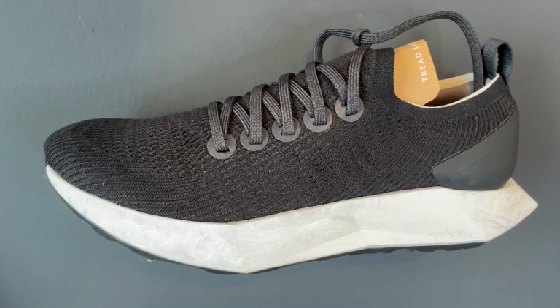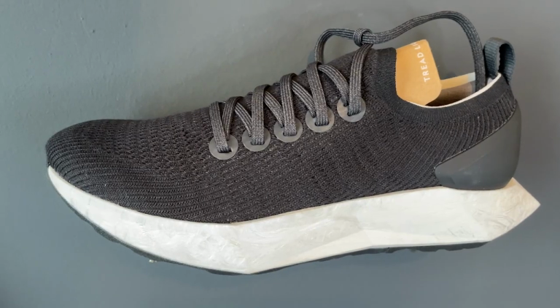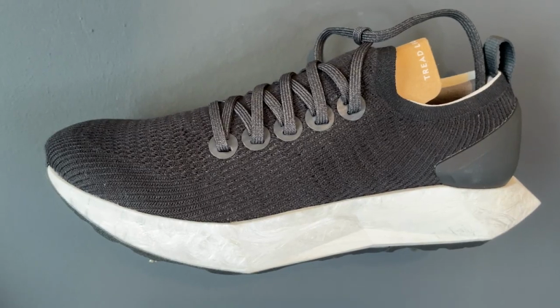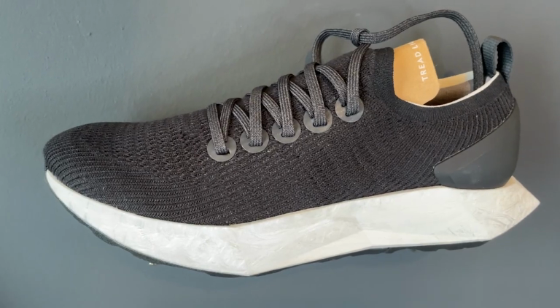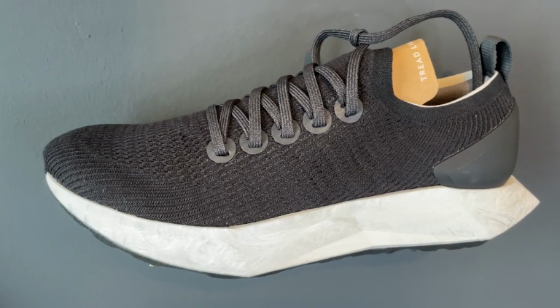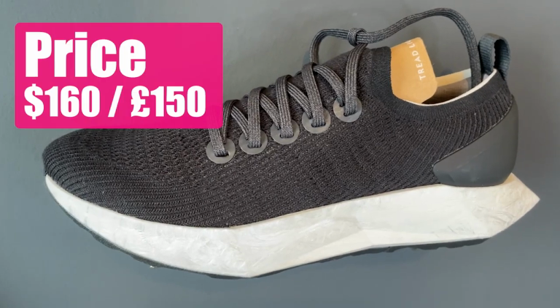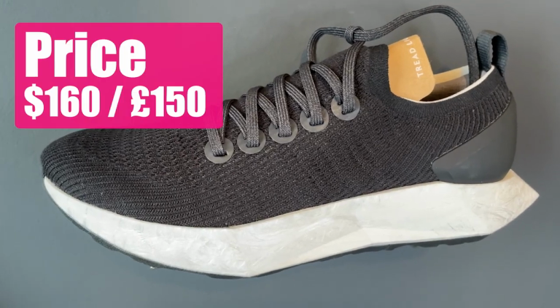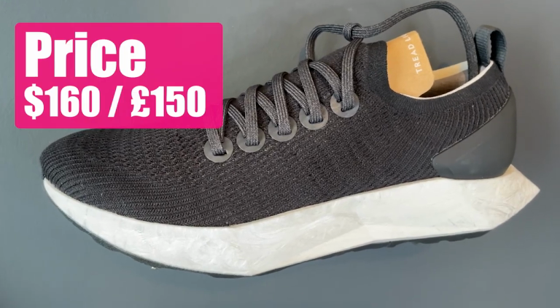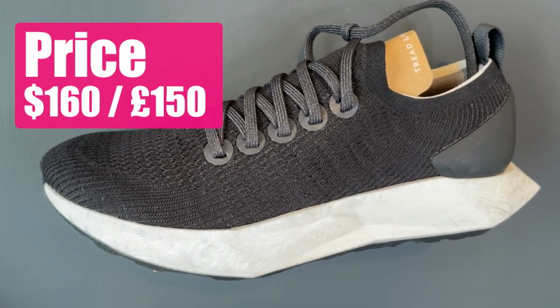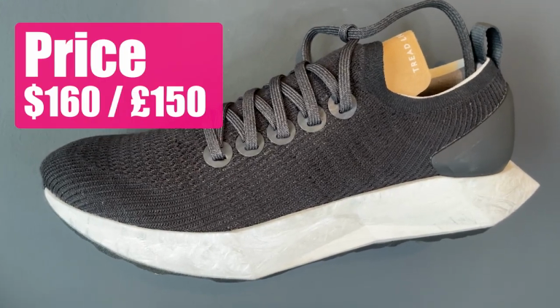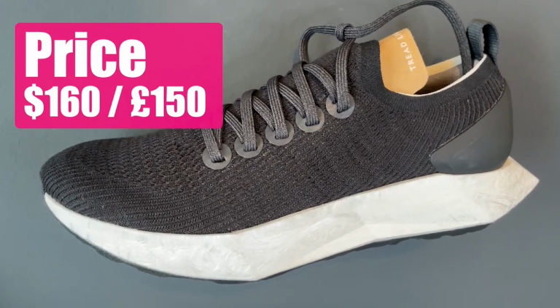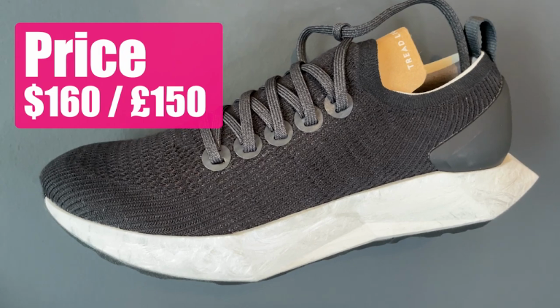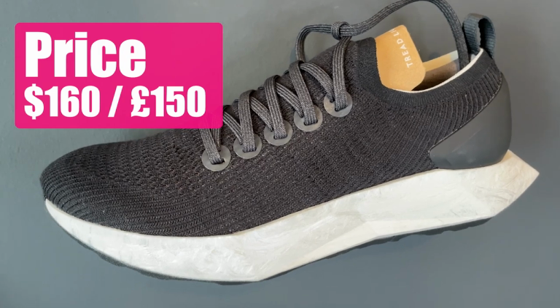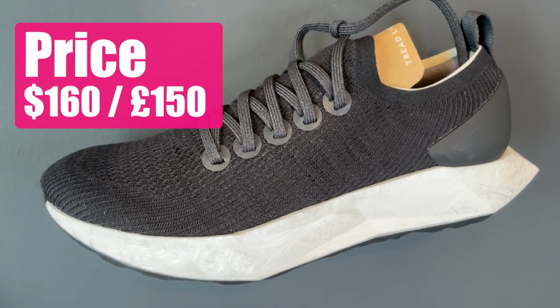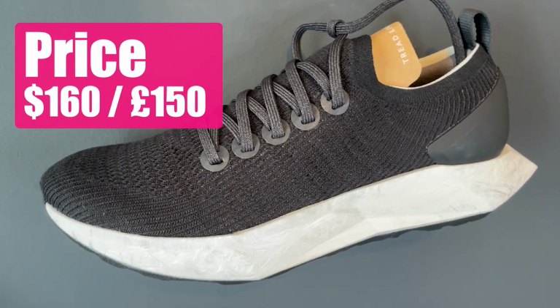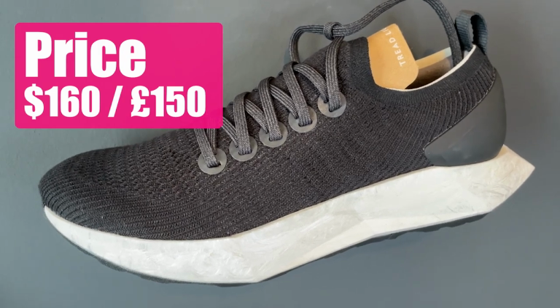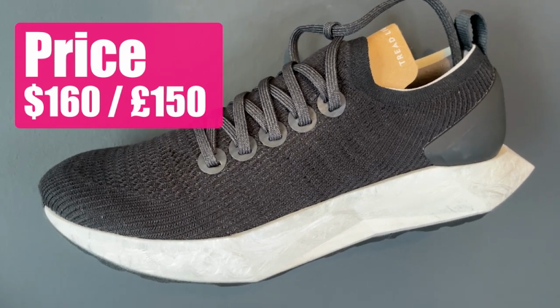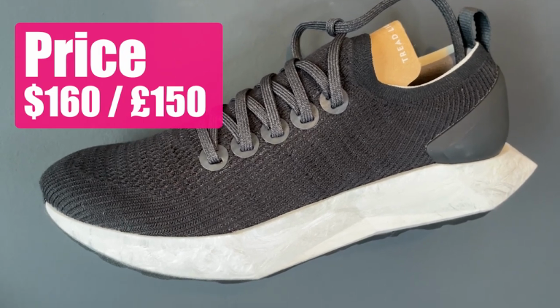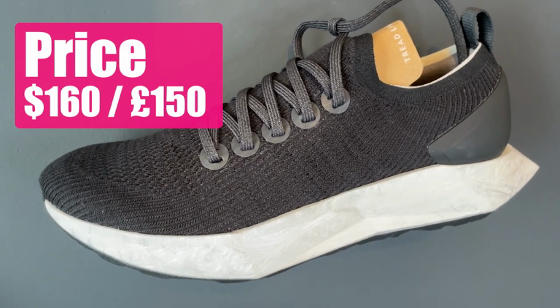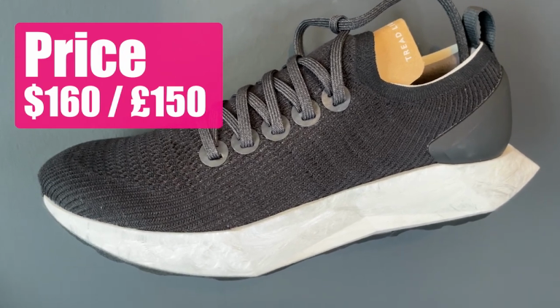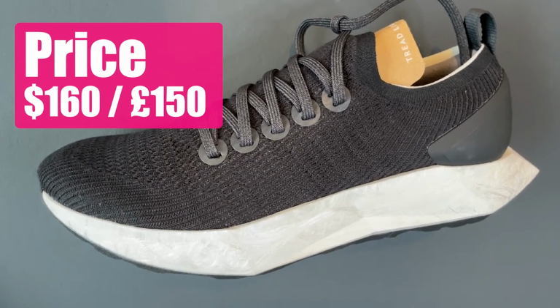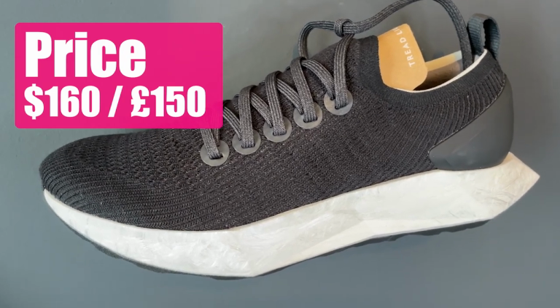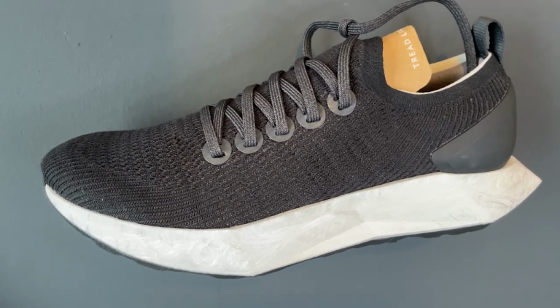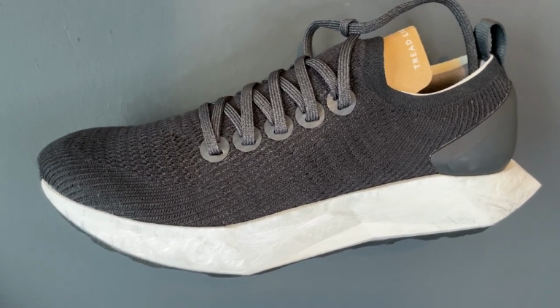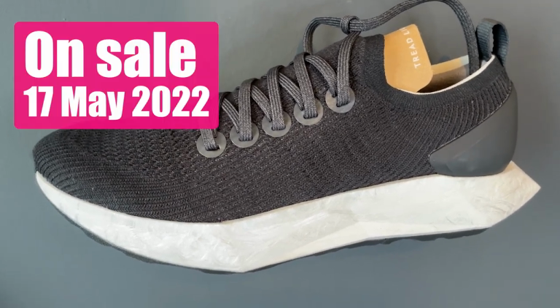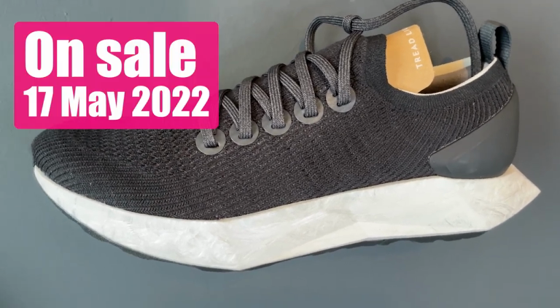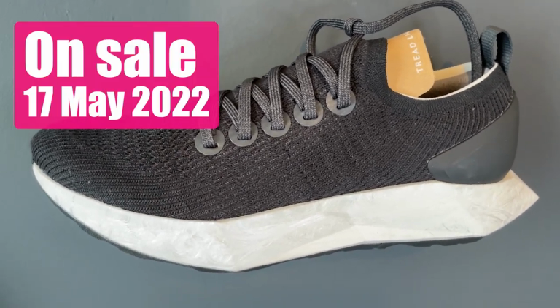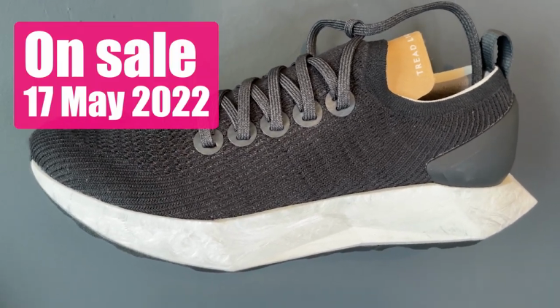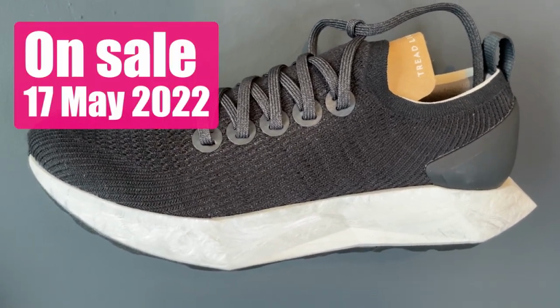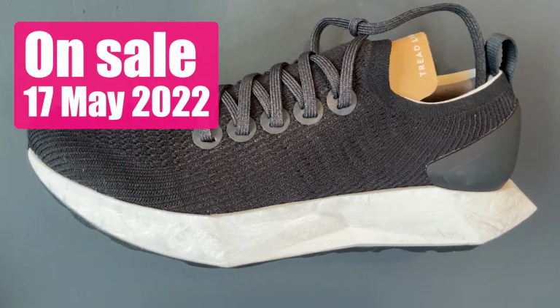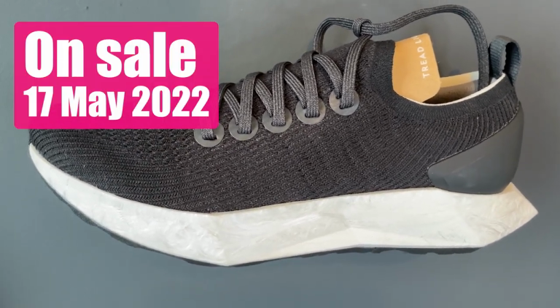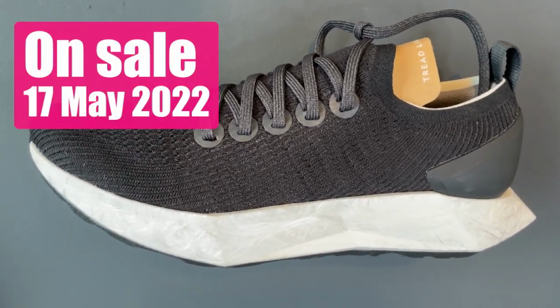On price, expect to pay £150 in the UK and $160 in the US. The shoe will be available from the 17th of May.